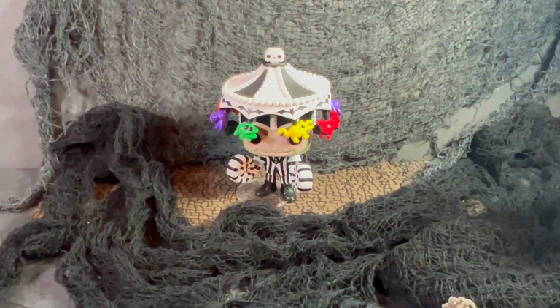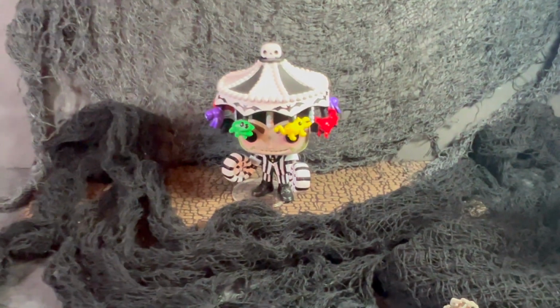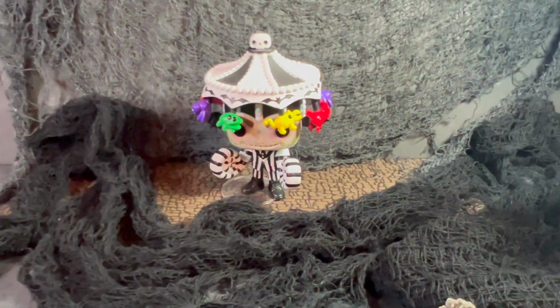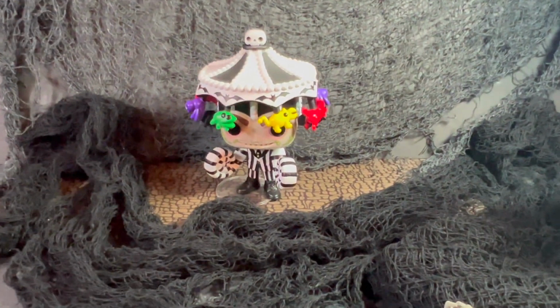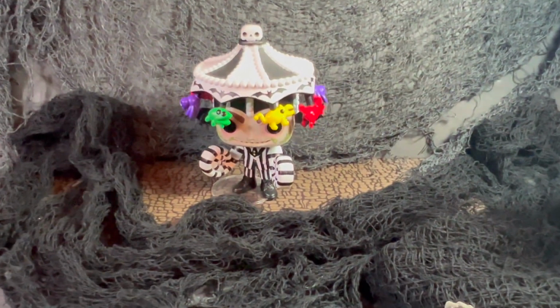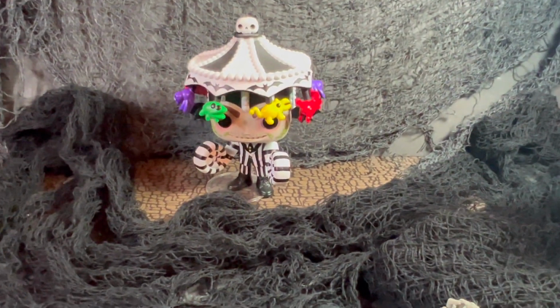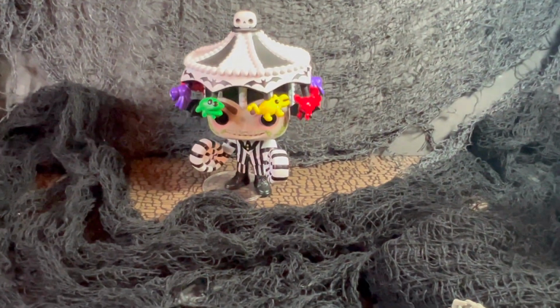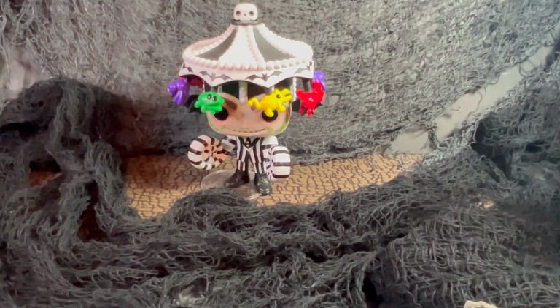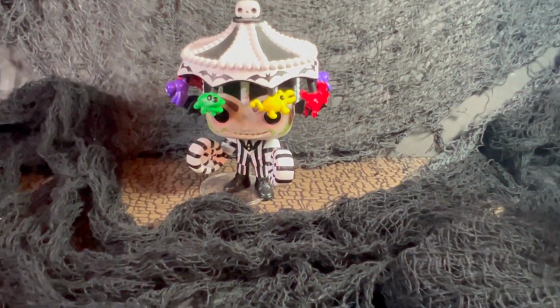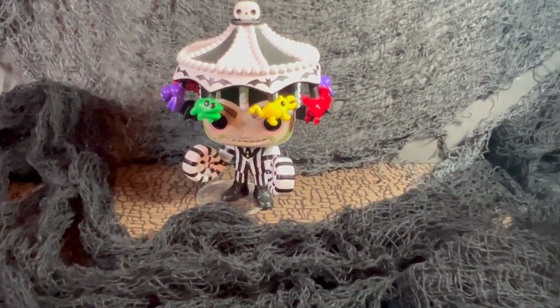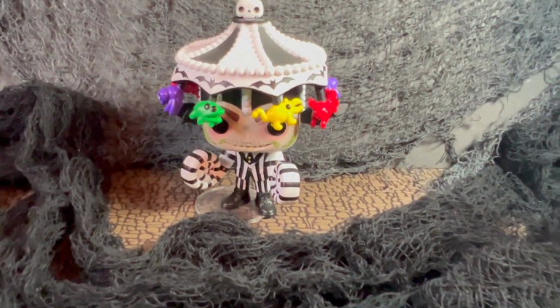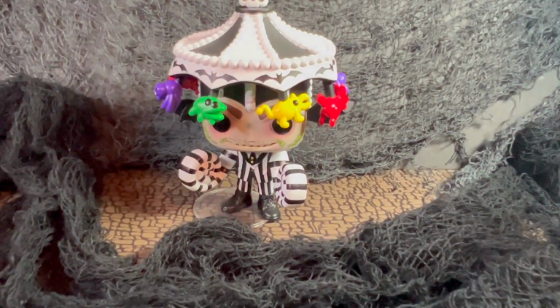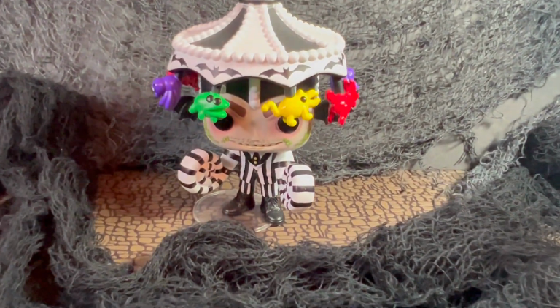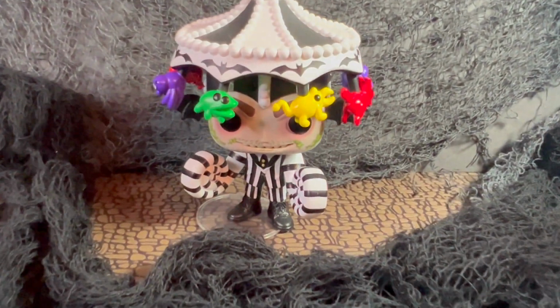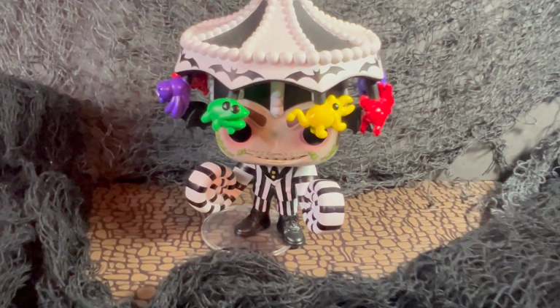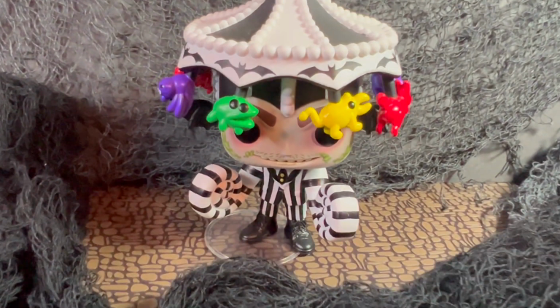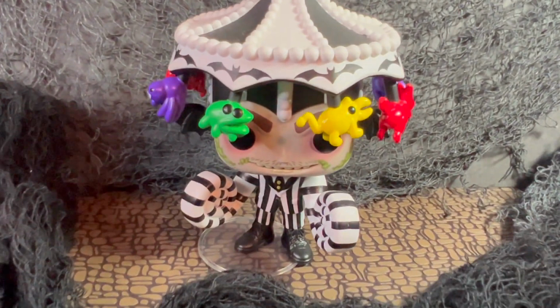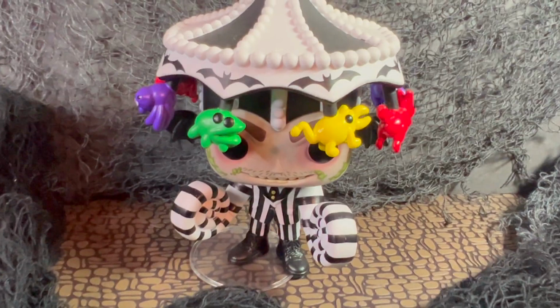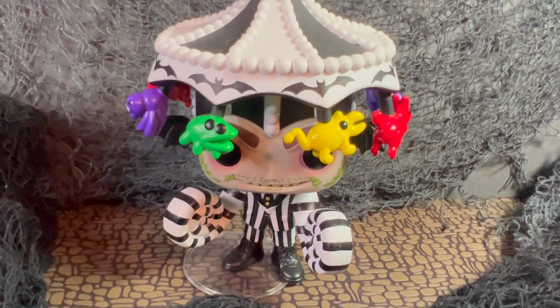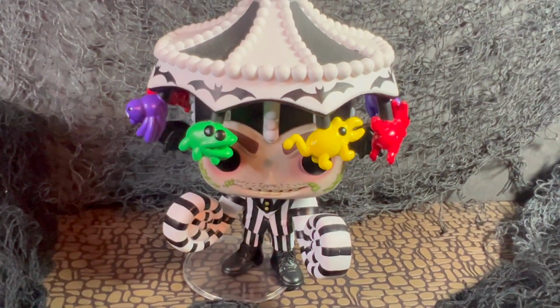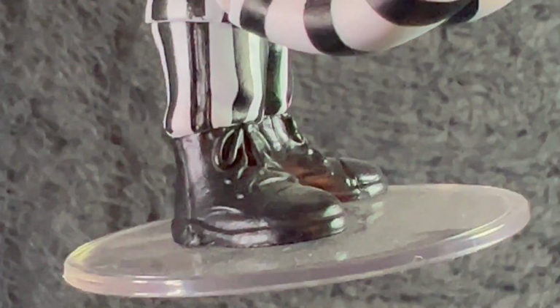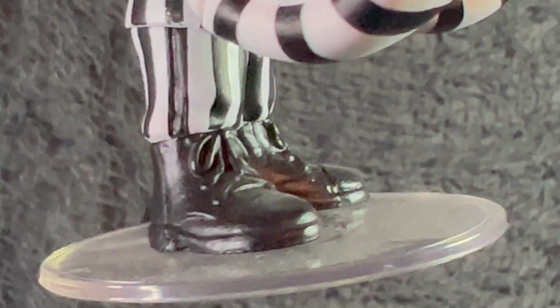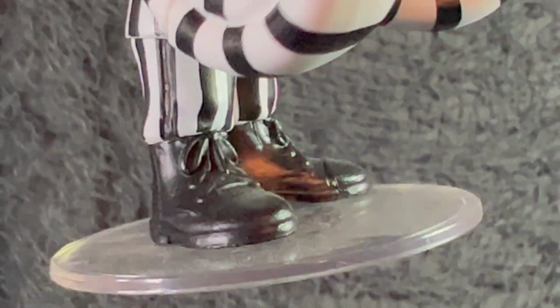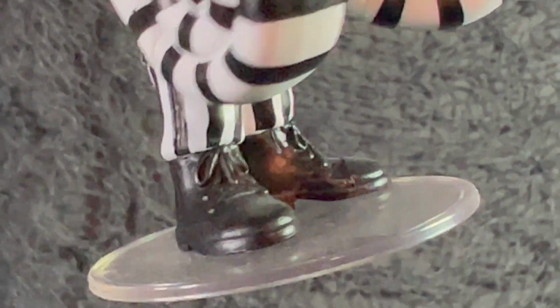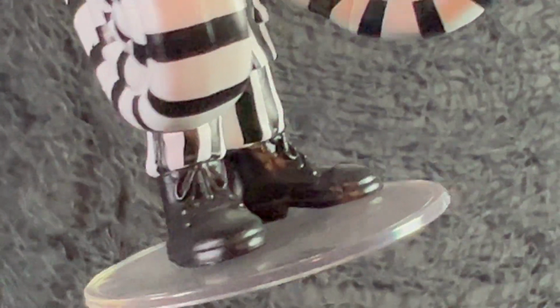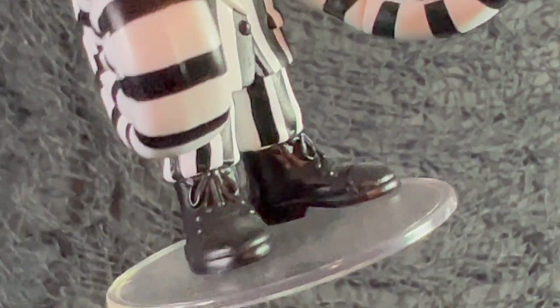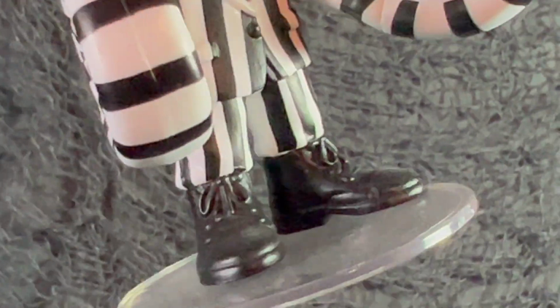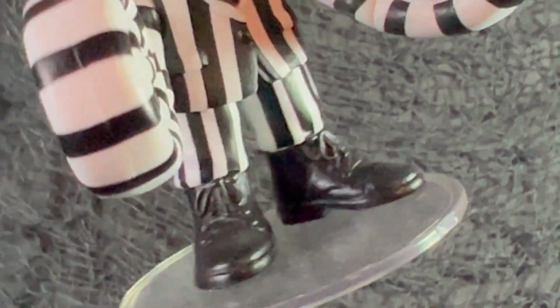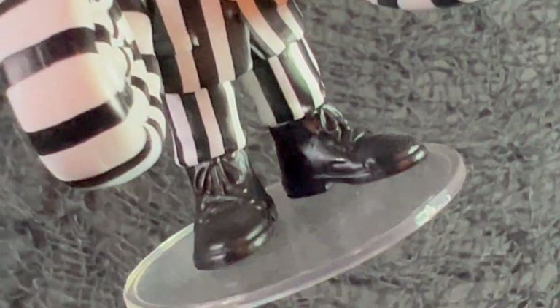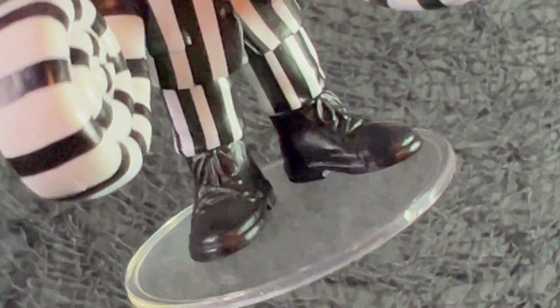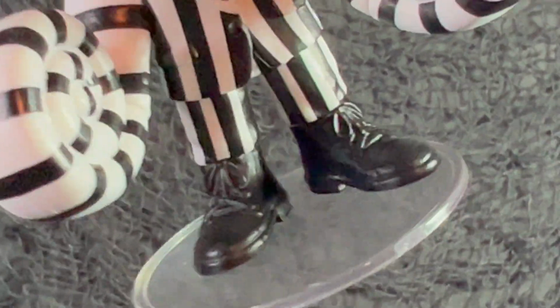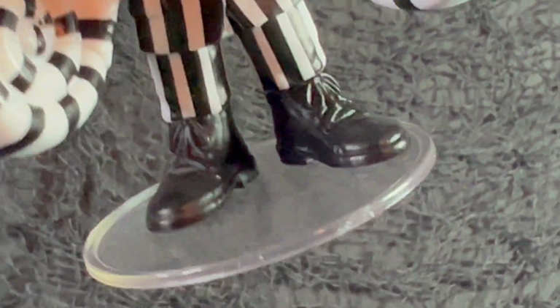Hey everyone, welcome back to That's So Awesome. Today we're taking a look at the Funko Pop Movies Beetlejuice number 1005 — that's Beetlejuice with the Carousel Hat.